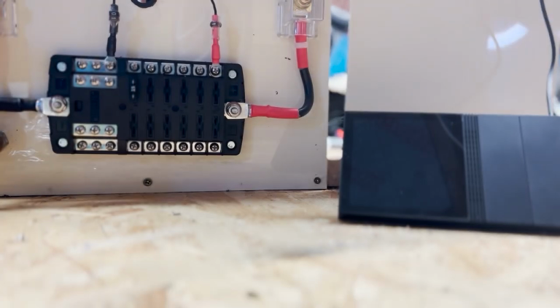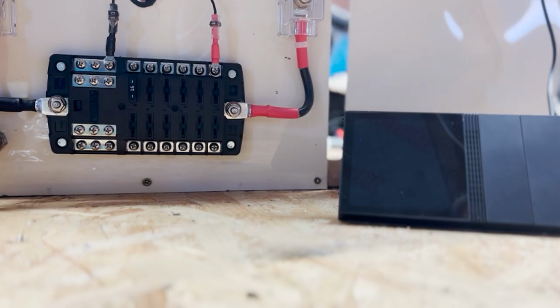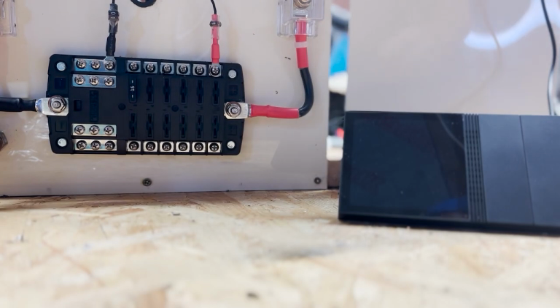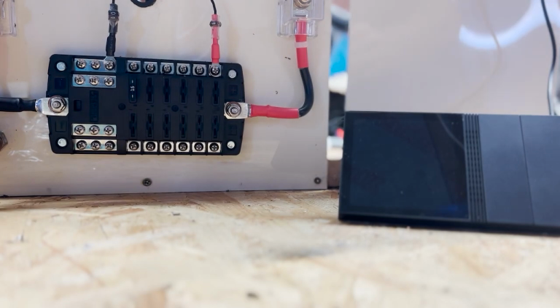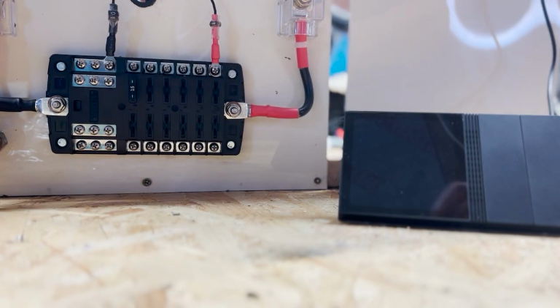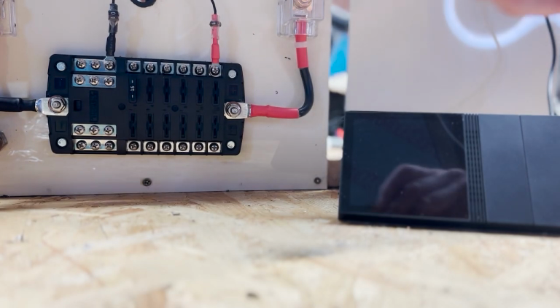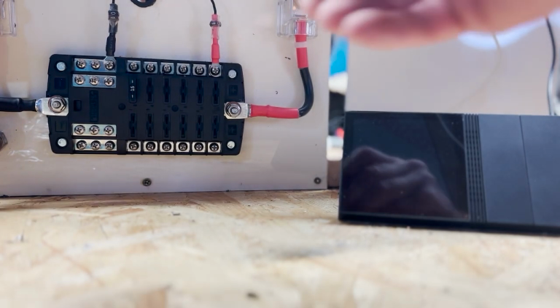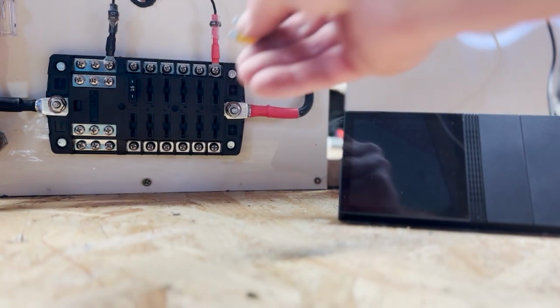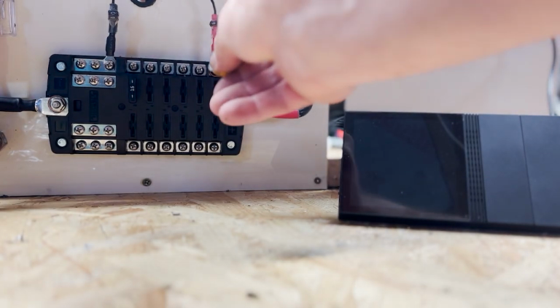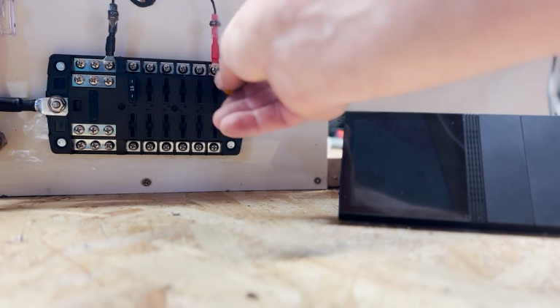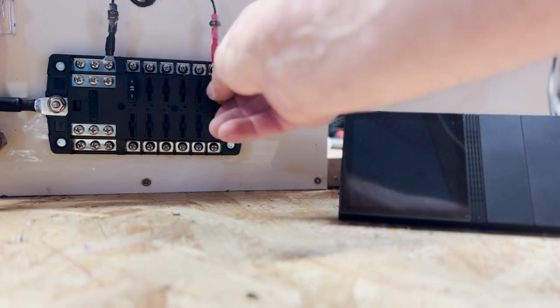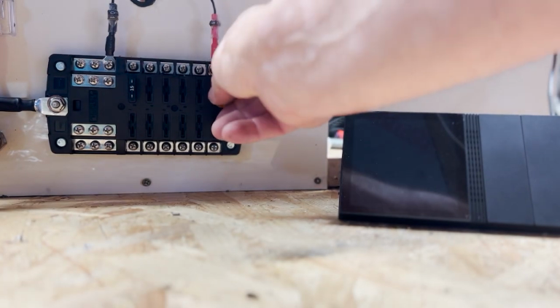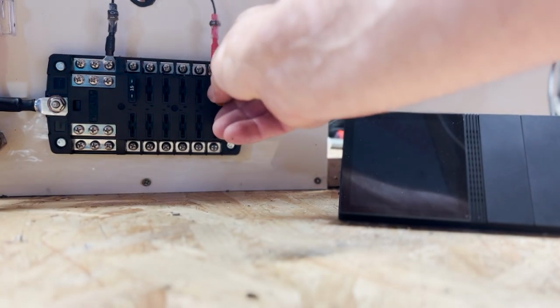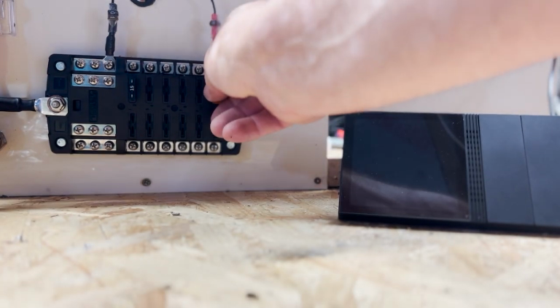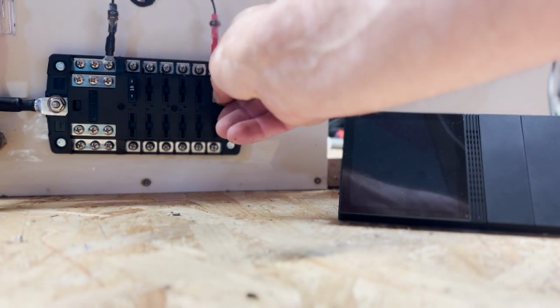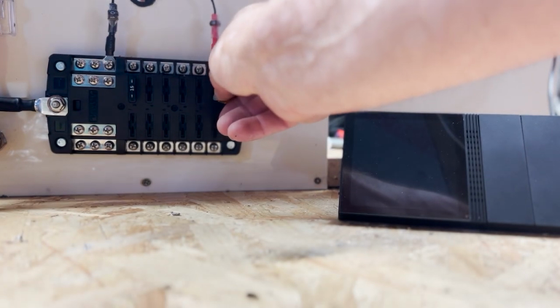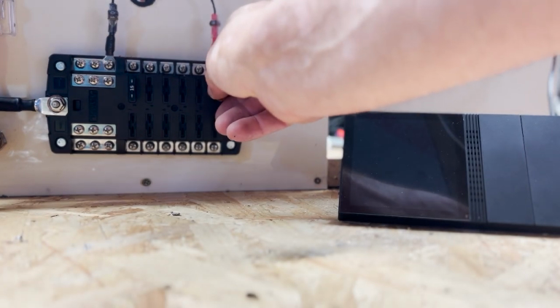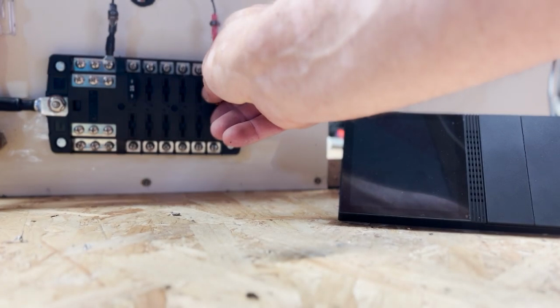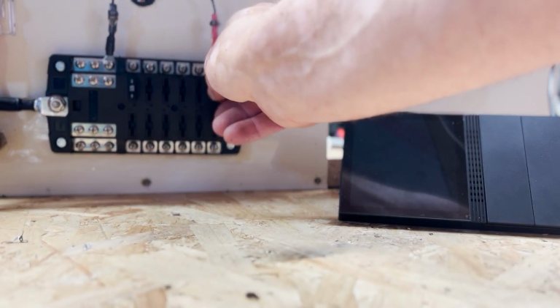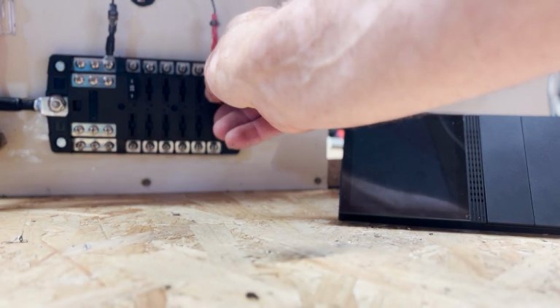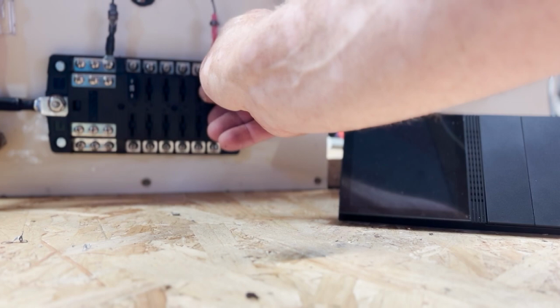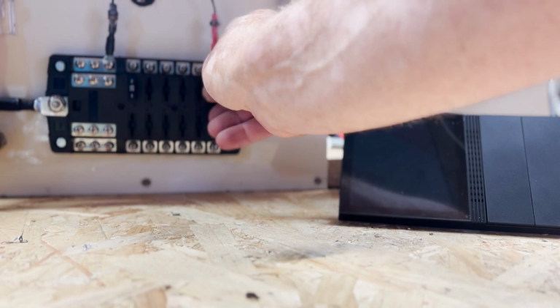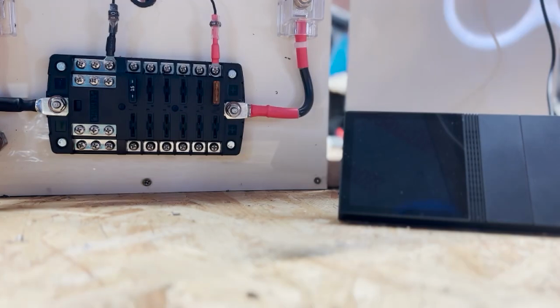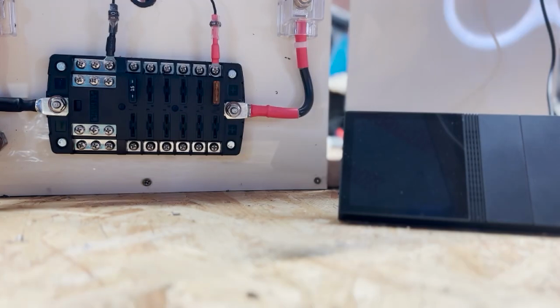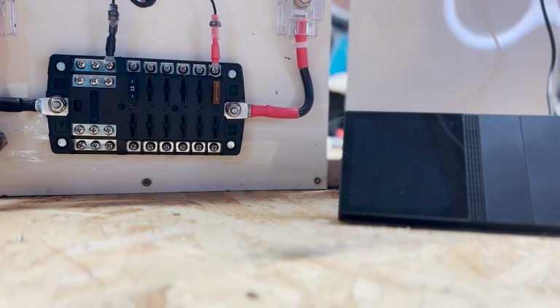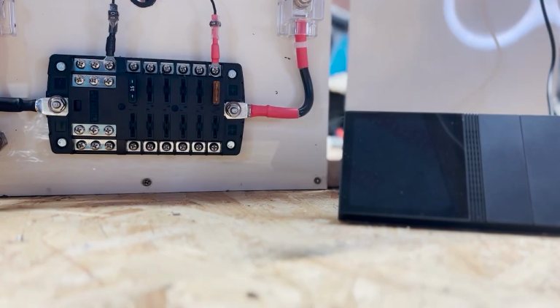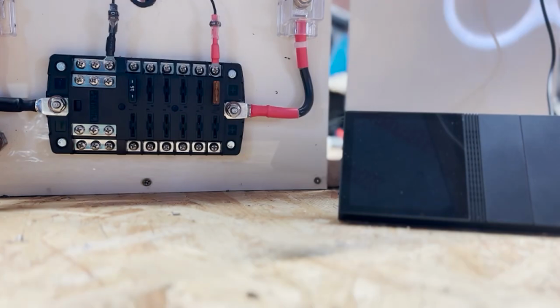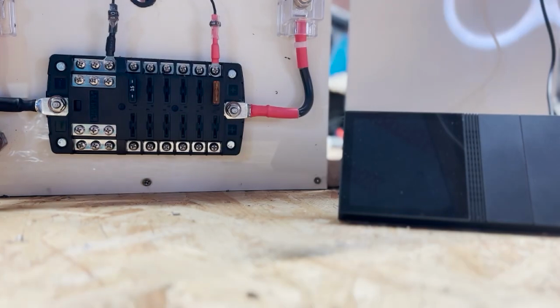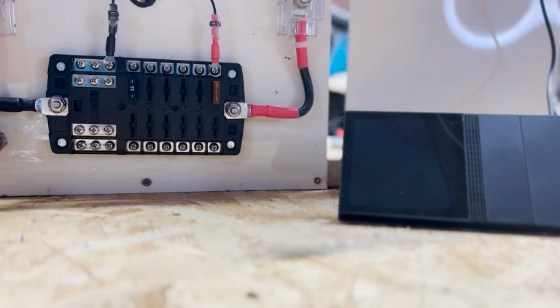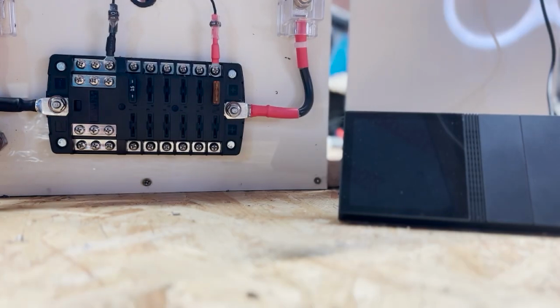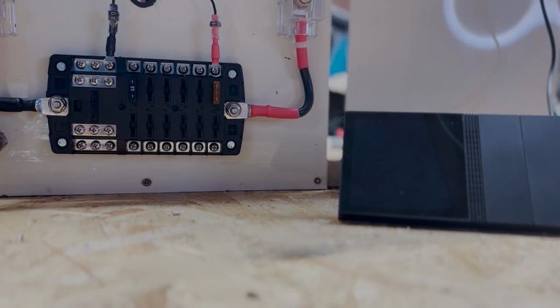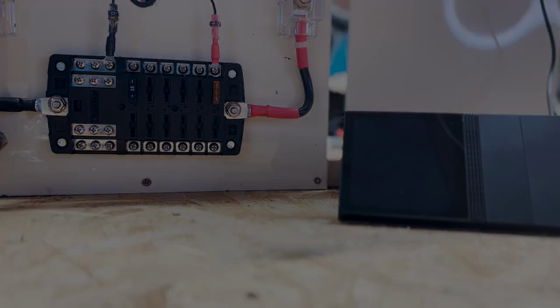I've now fitted a five-amp fuse — it's the smallest one I have. Now it's time for the big switch-on.